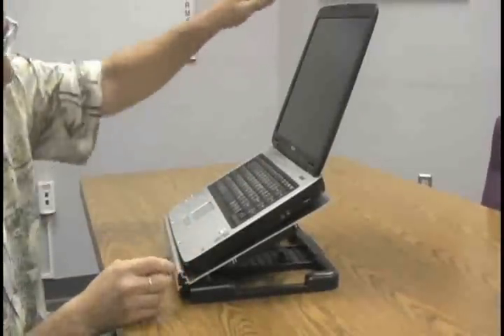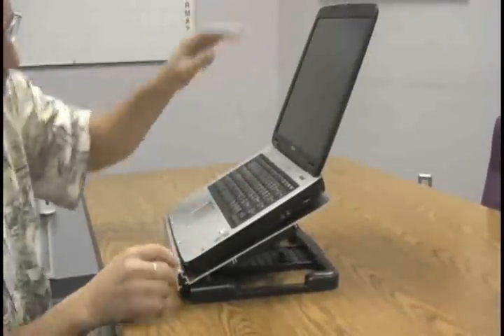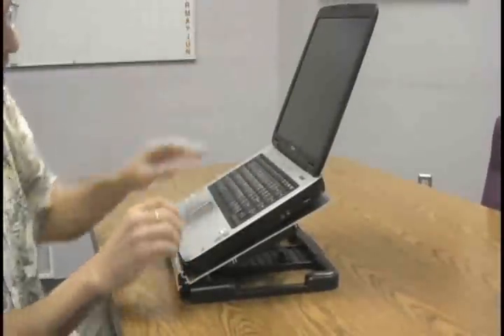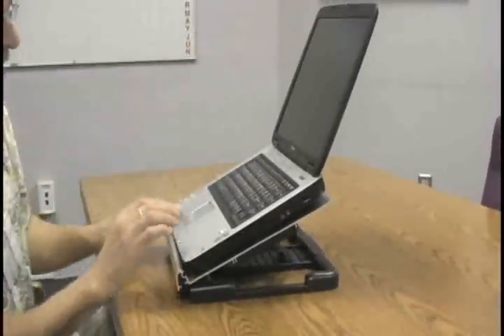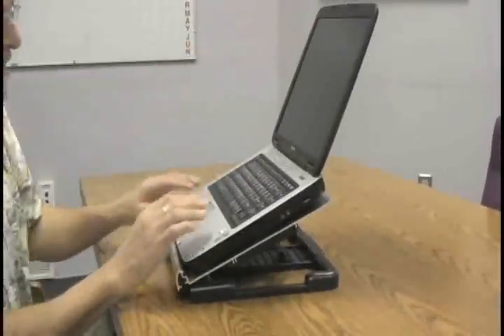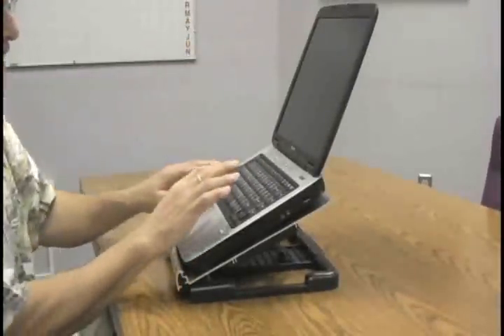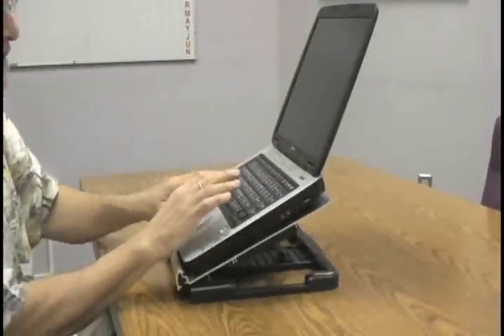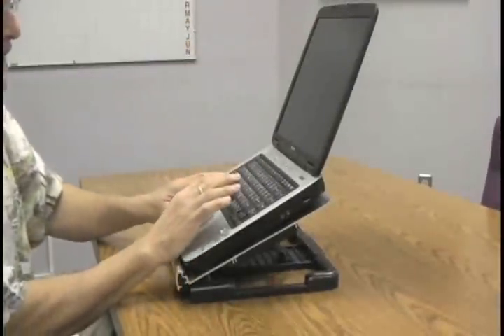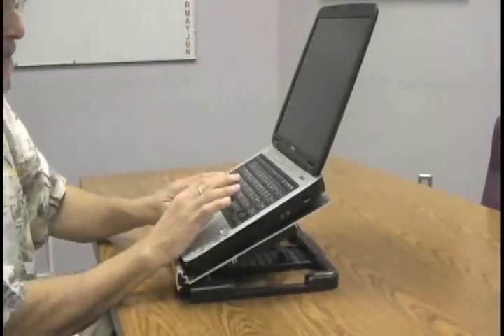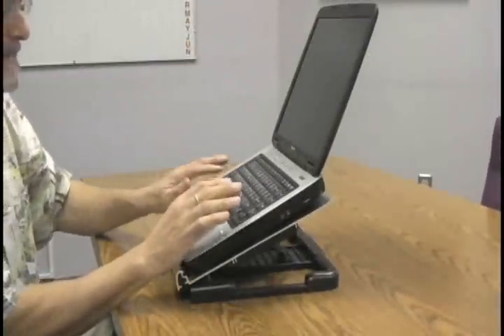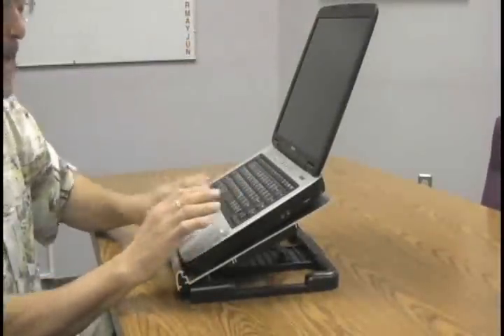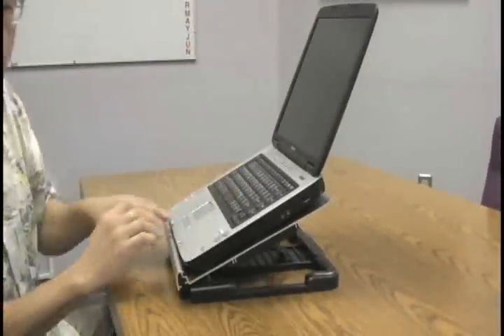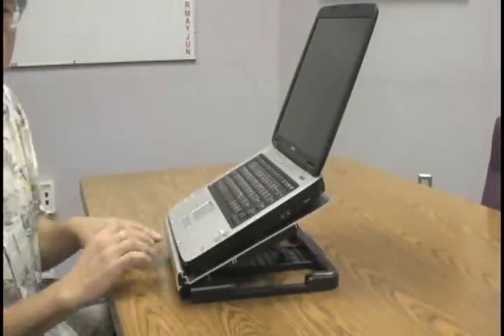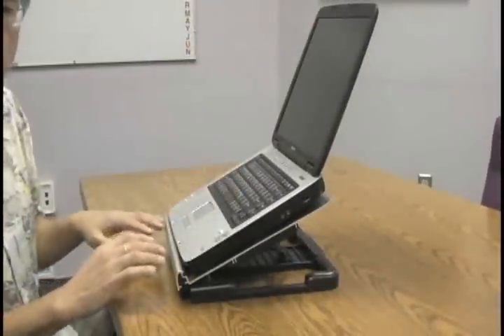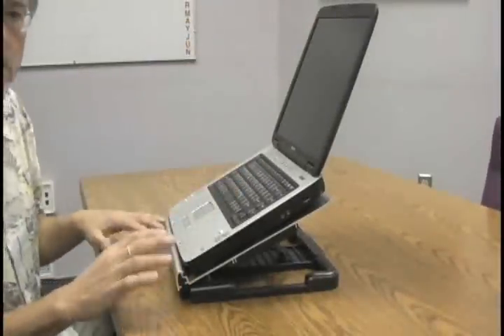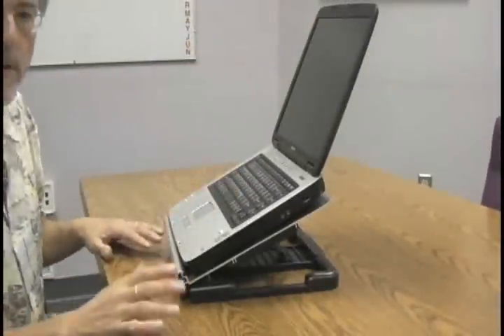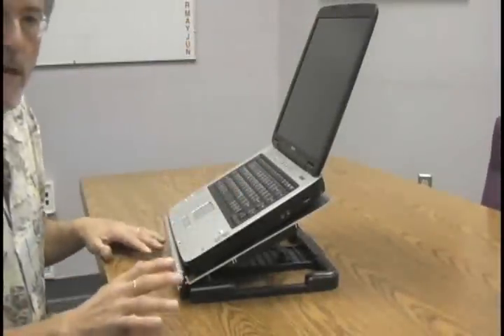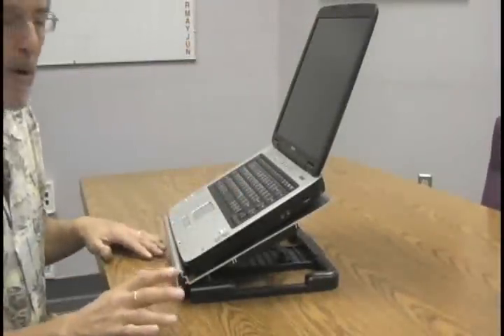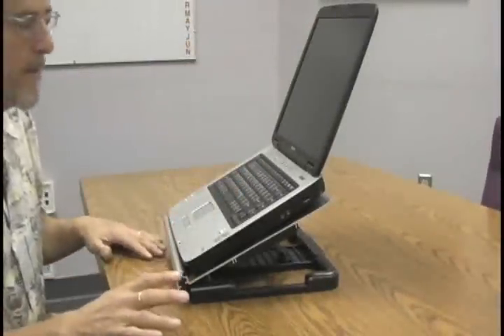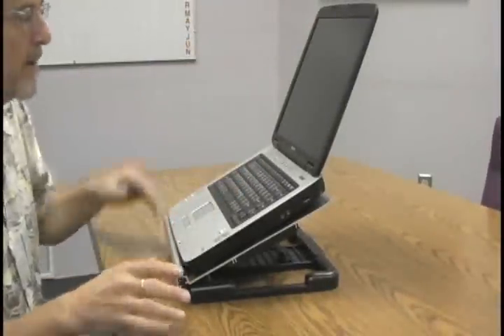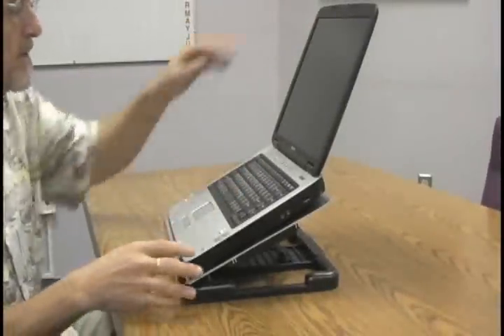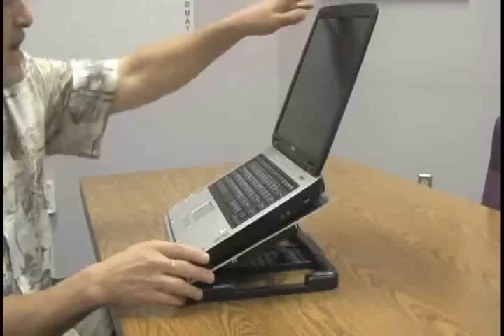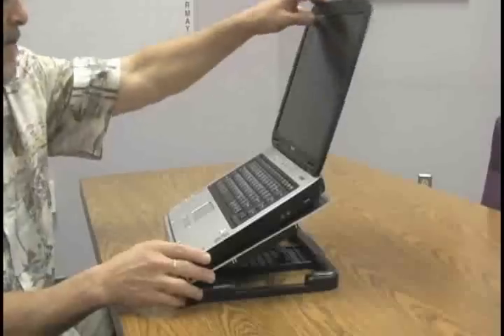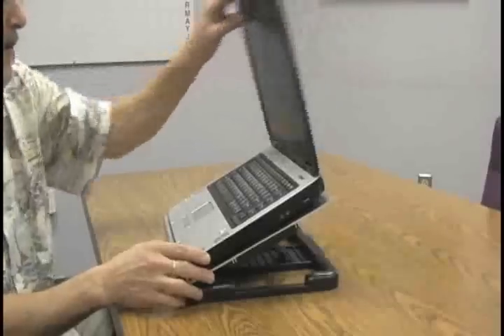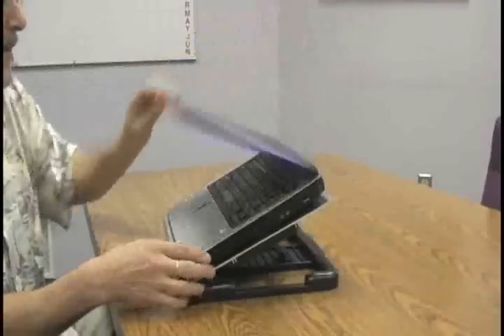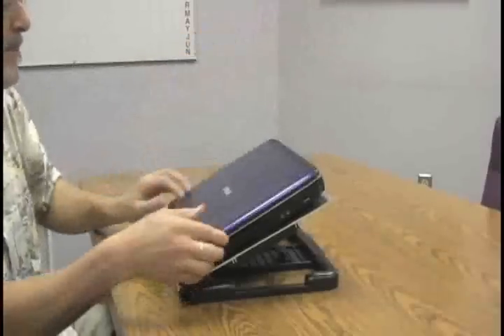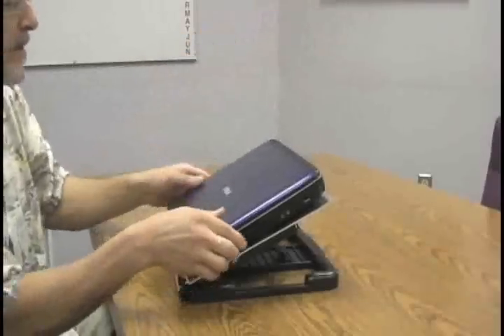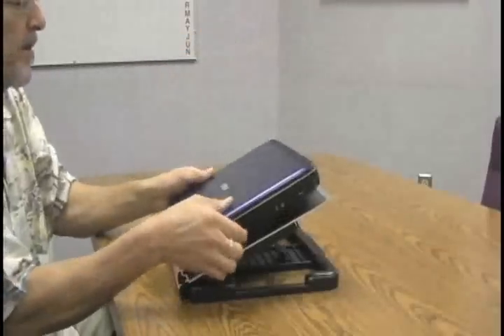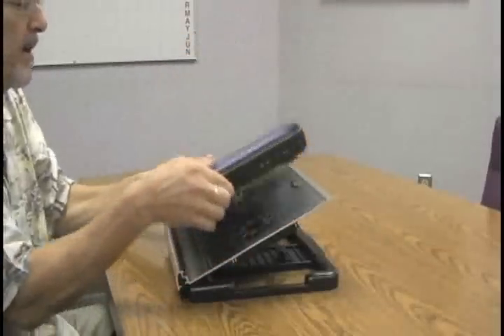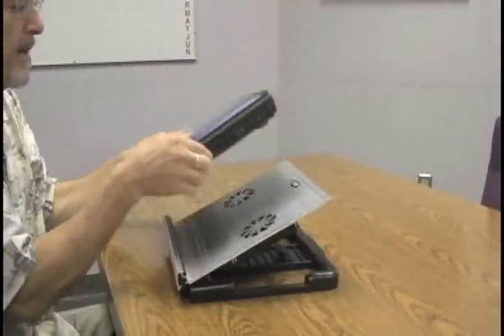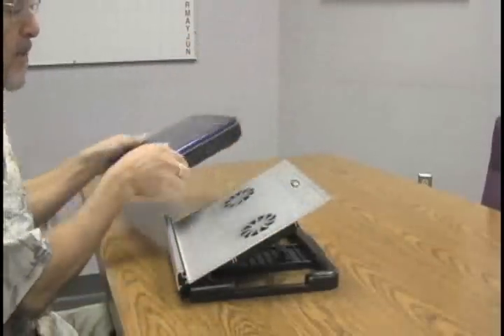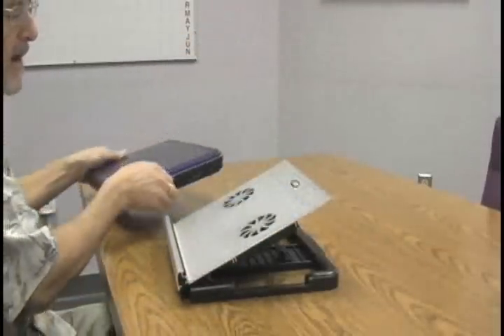Keep in mind this is not a direct typing stand — you have to use a separate keyboard and mouse. But the beauty of this product is that it has so much aluminum.